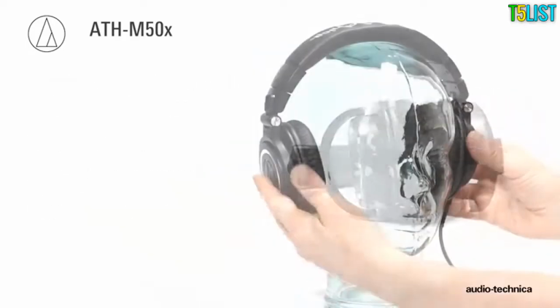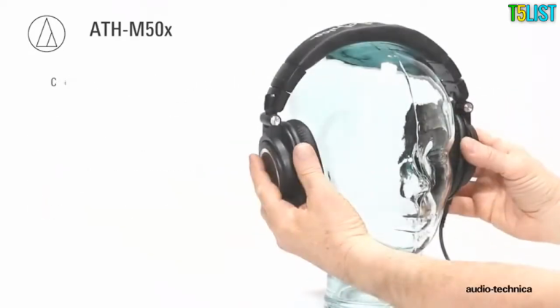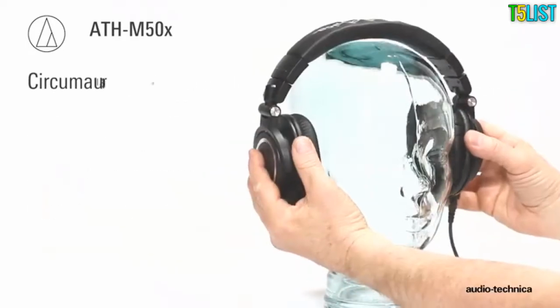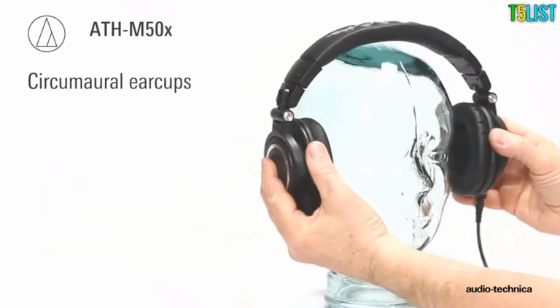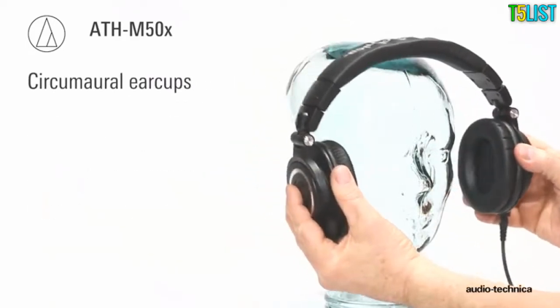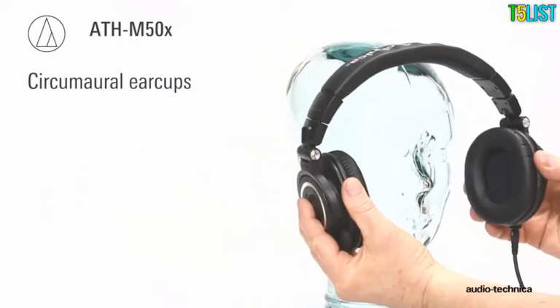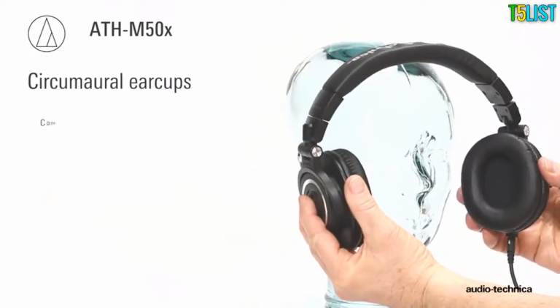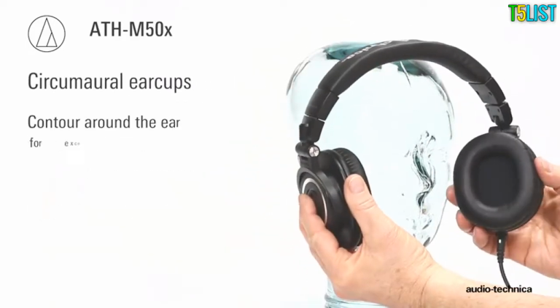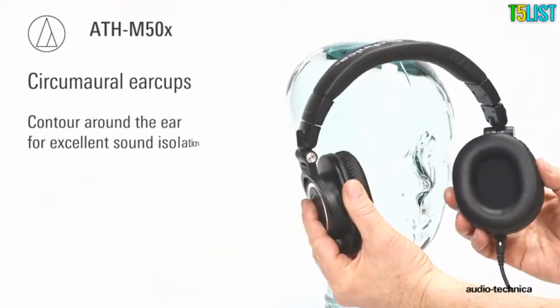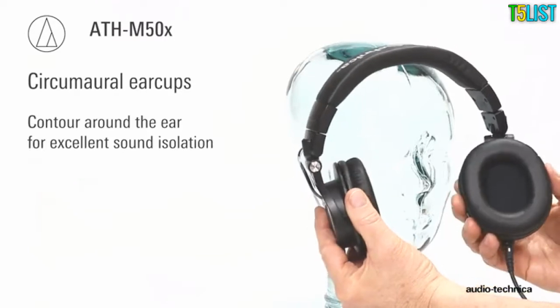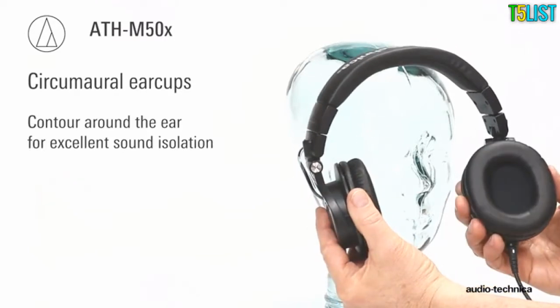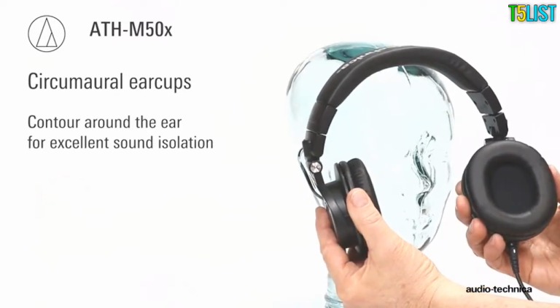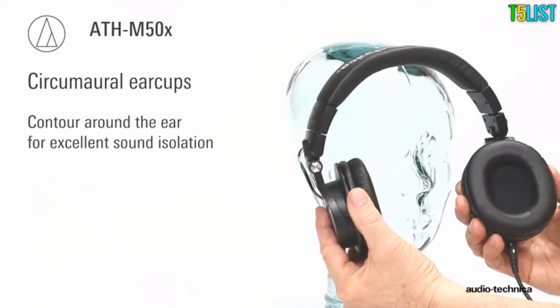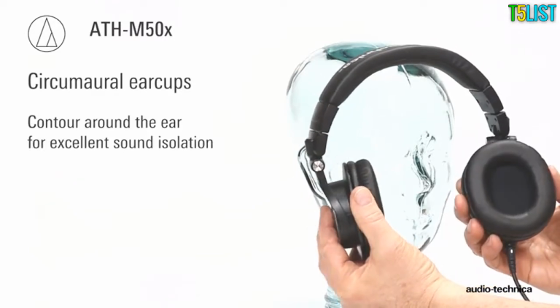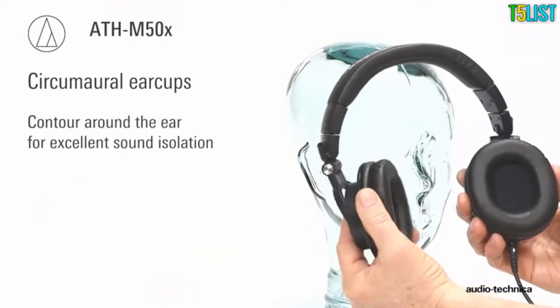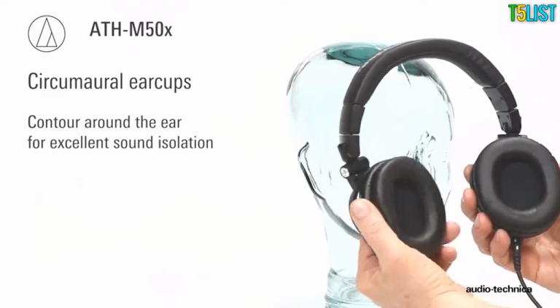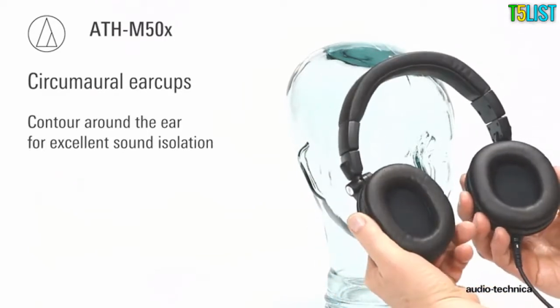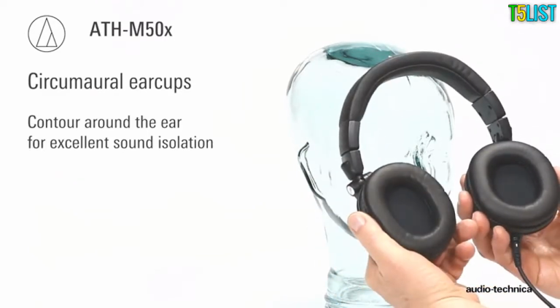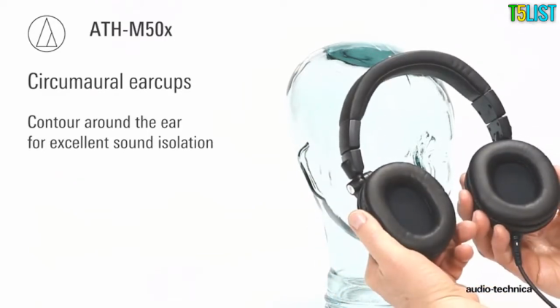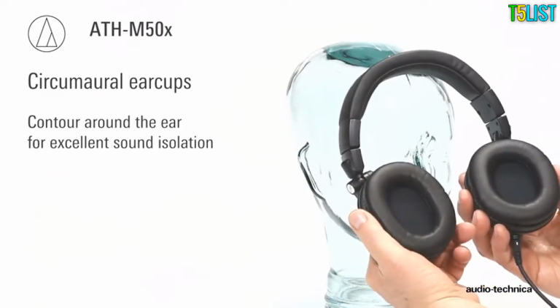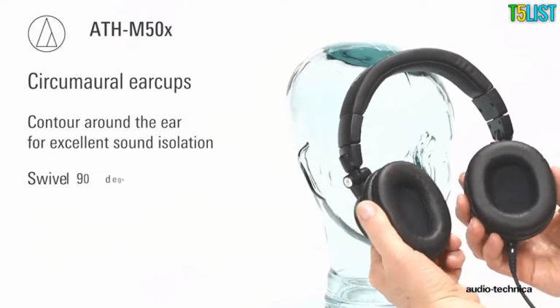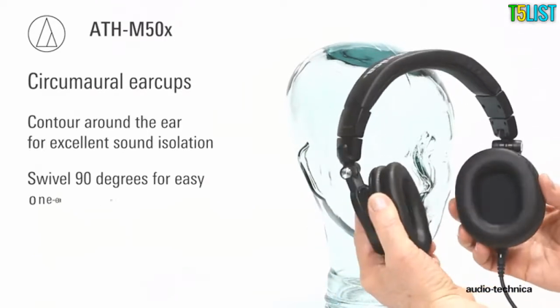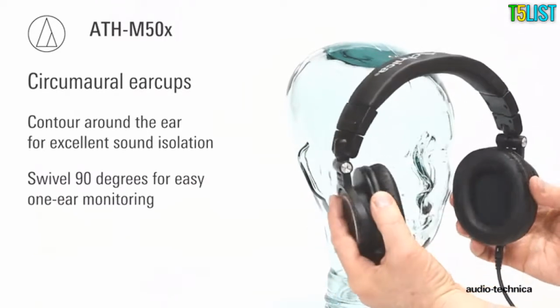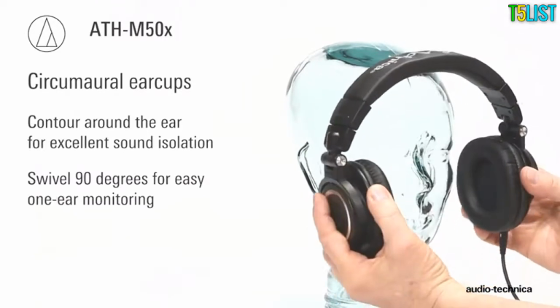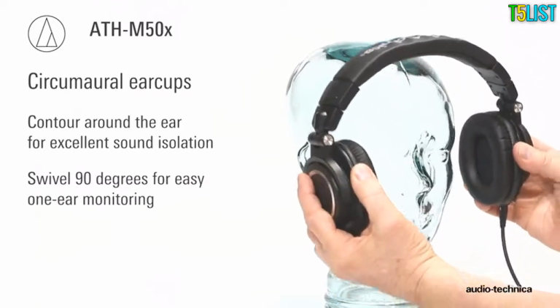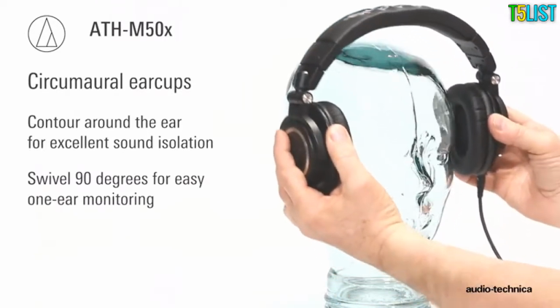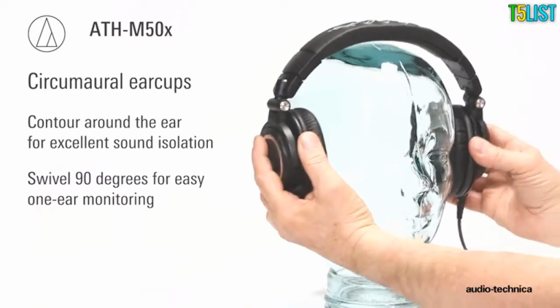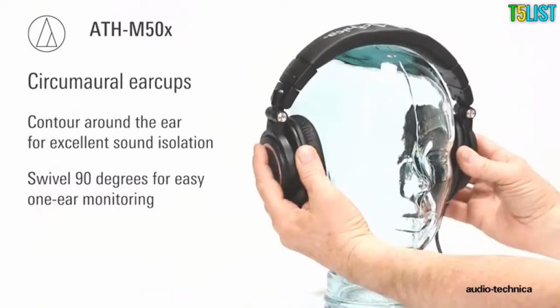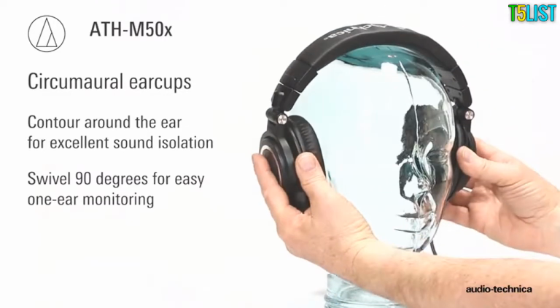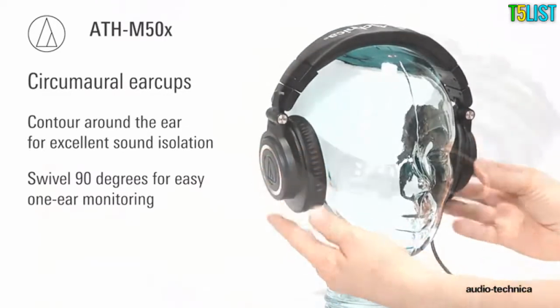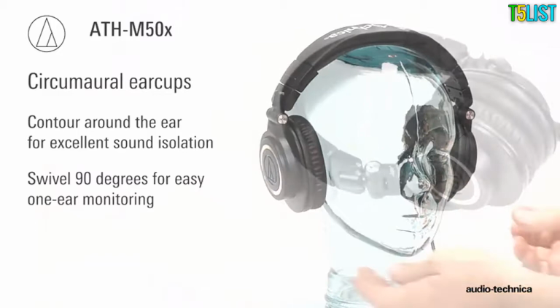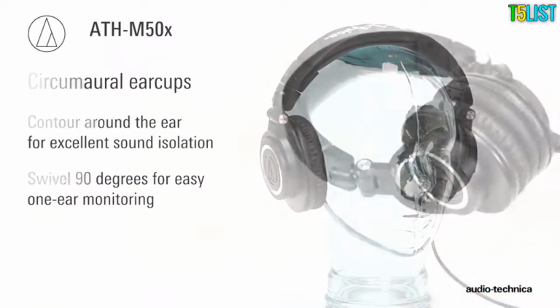The circumaural ear cups contour around the ears for excellent sound isolation and swivel 90 degrees for easy one-ear monitoring.